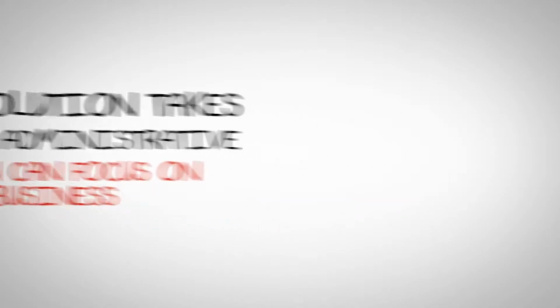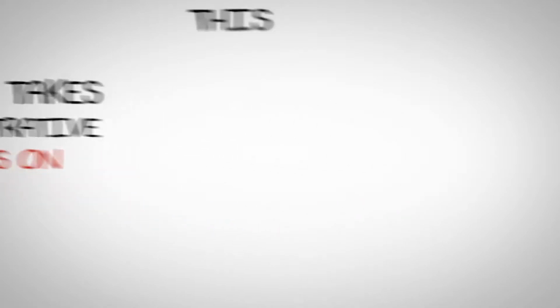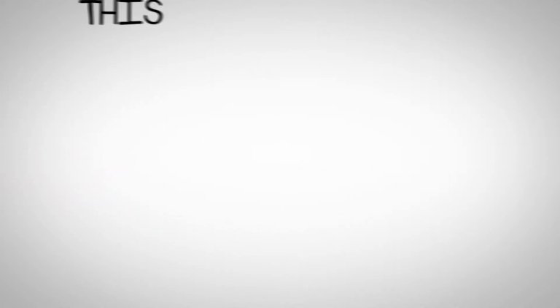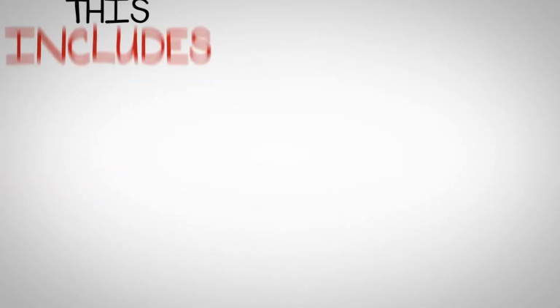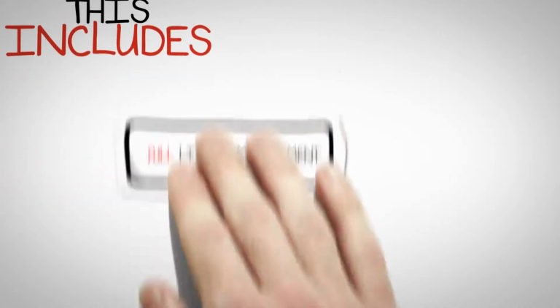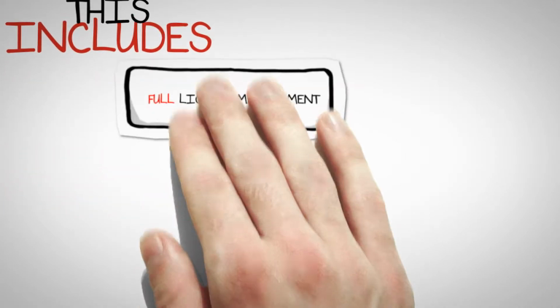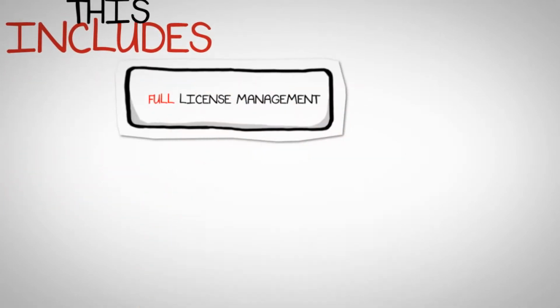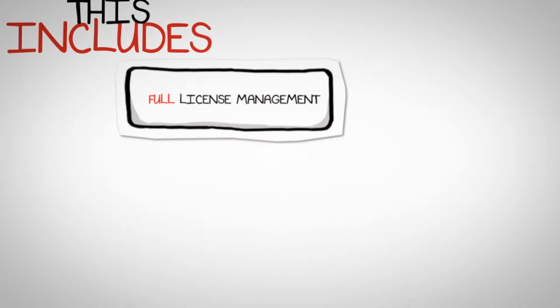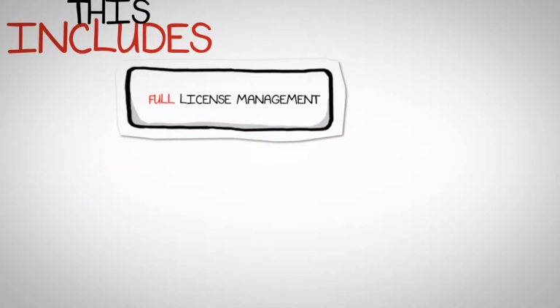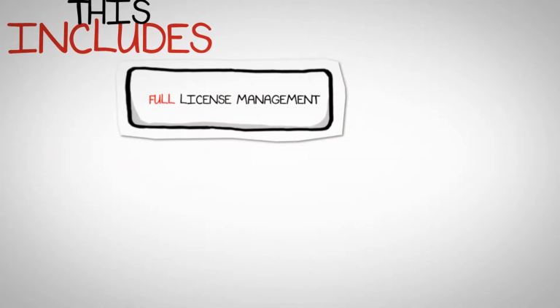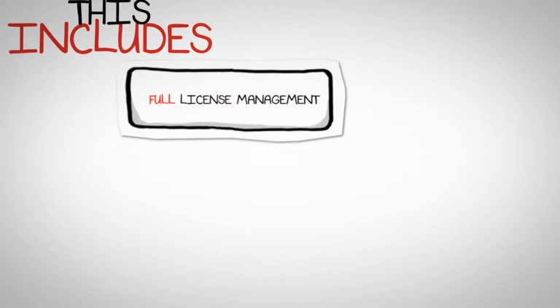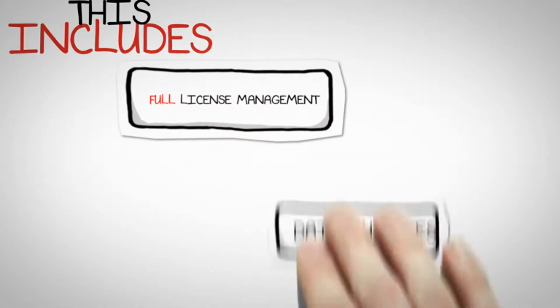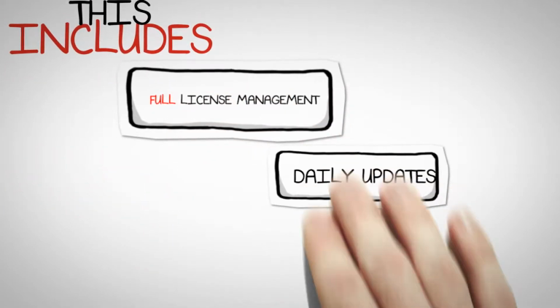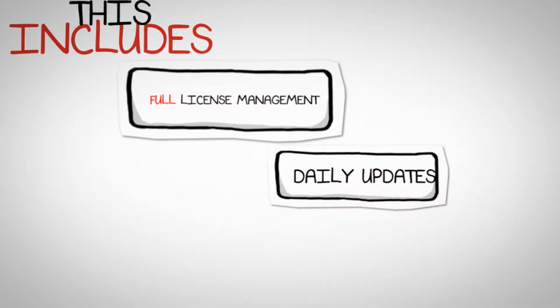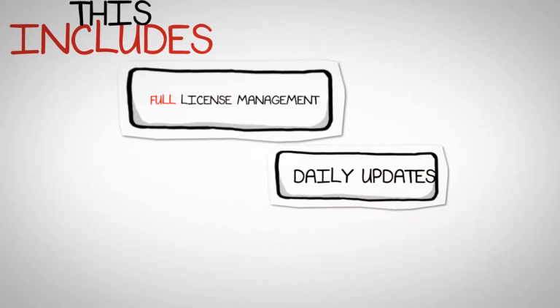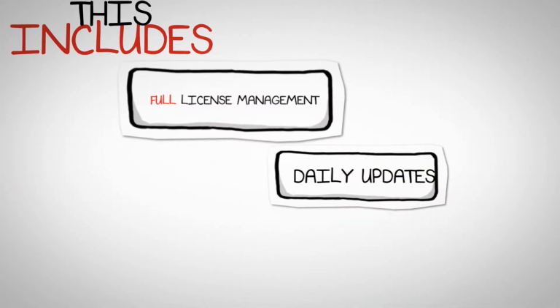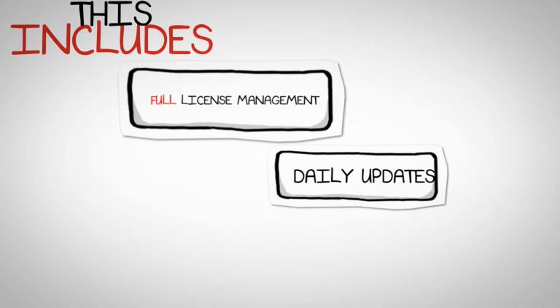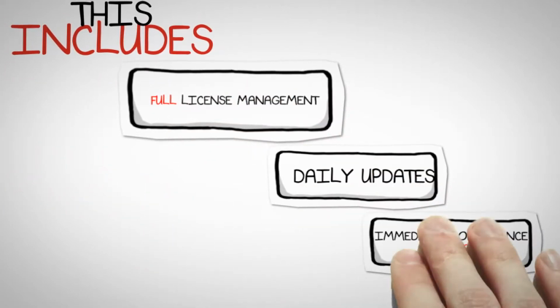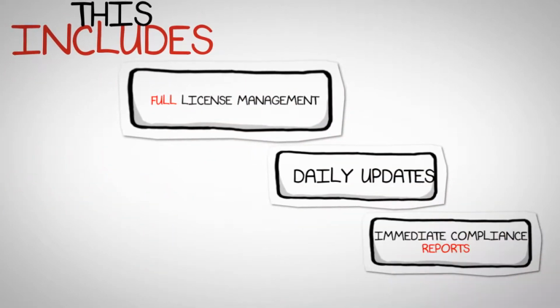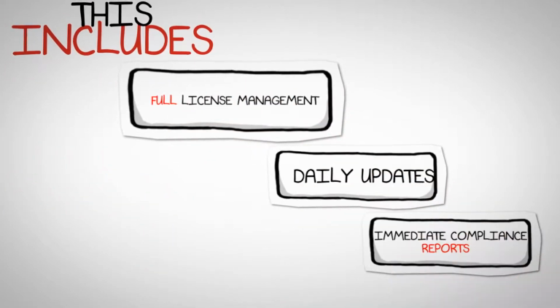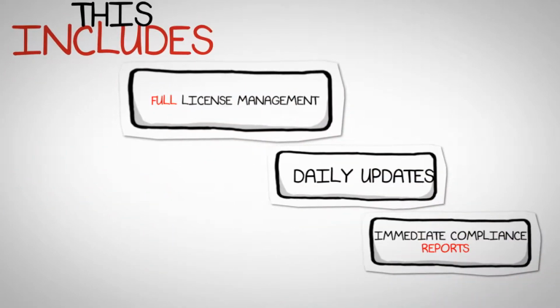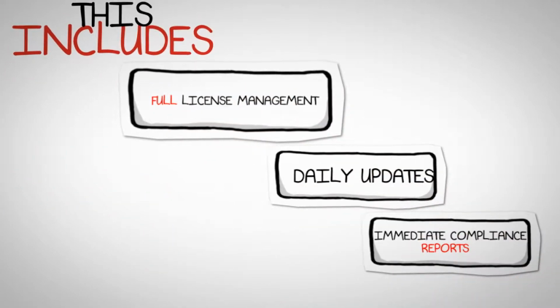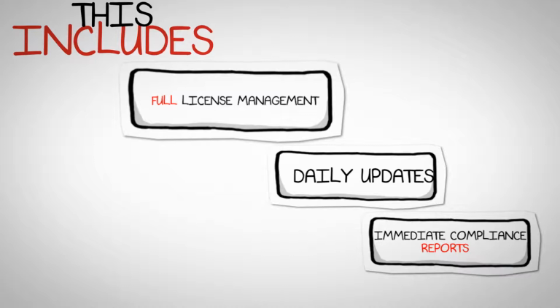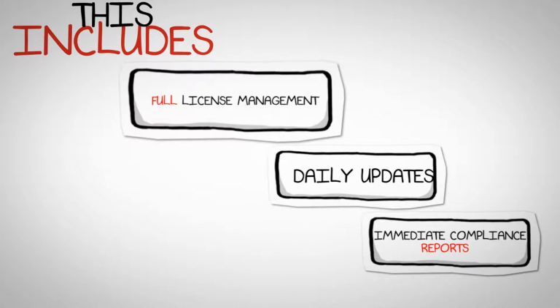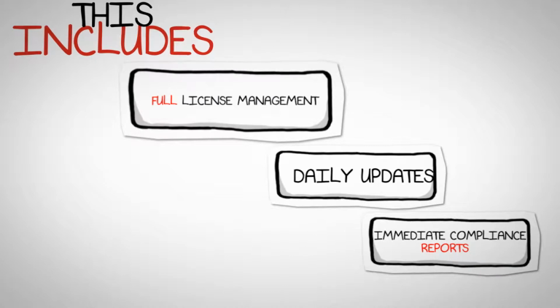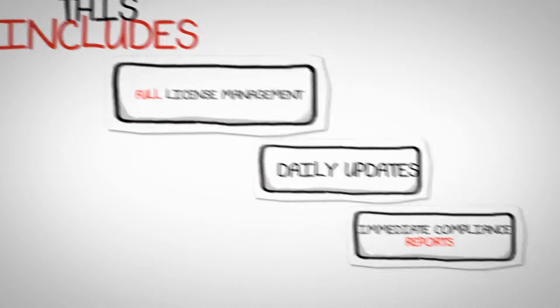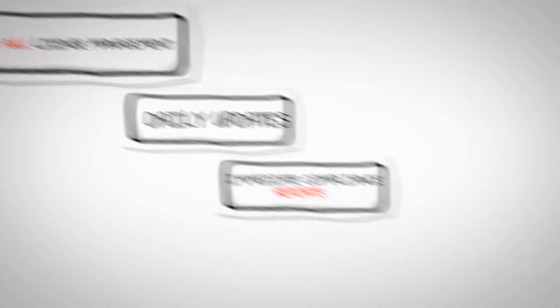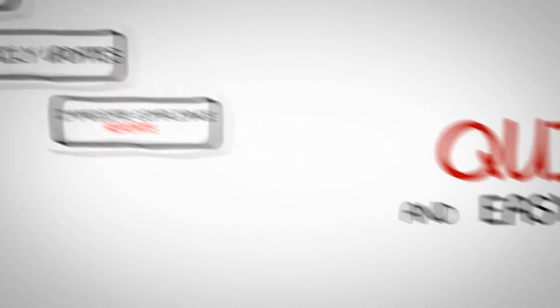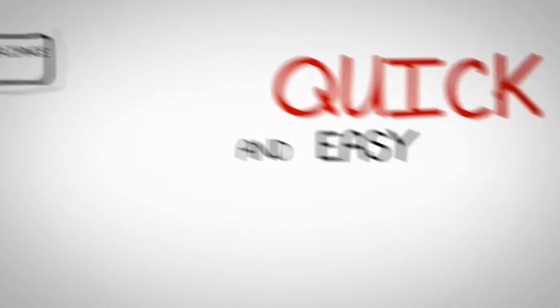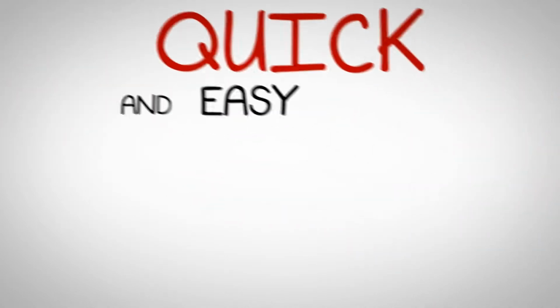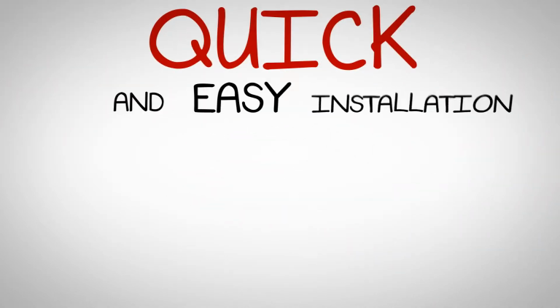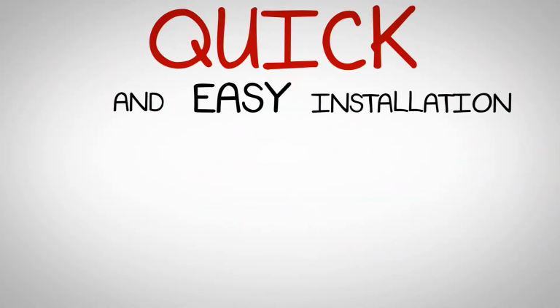This includes full license management, daily updates, immediate compliance reports, and quick and easy installation.